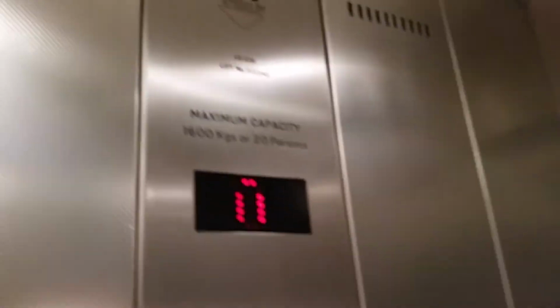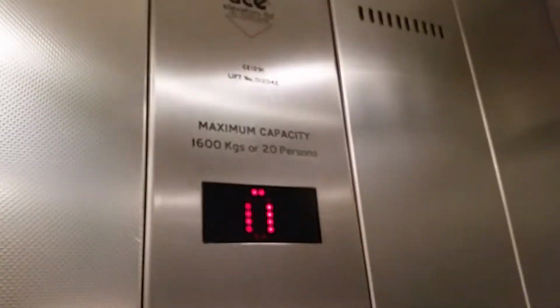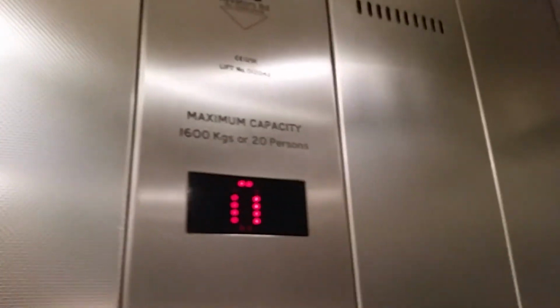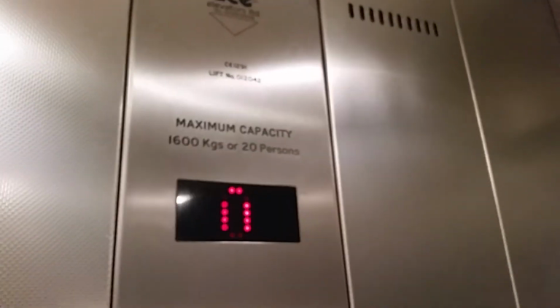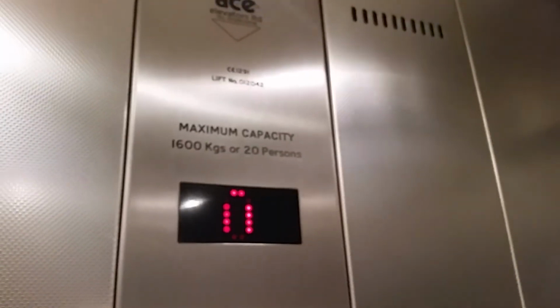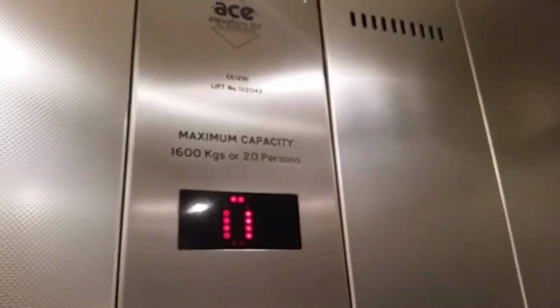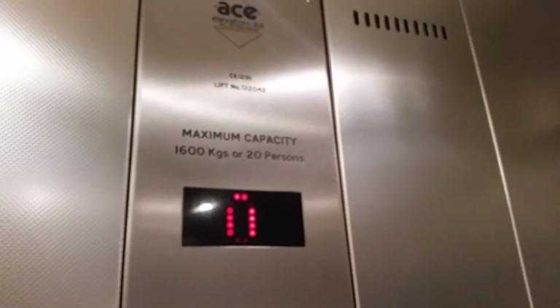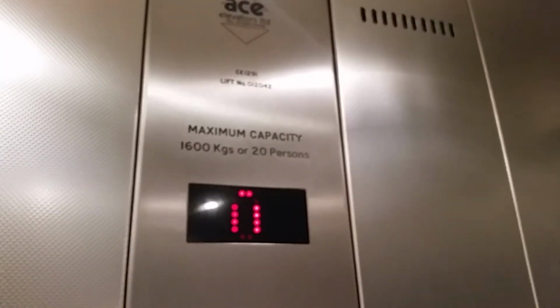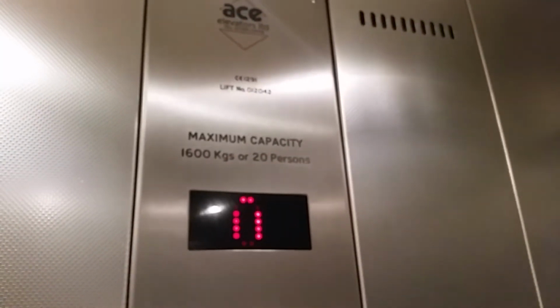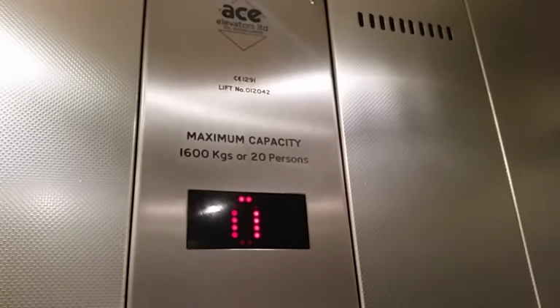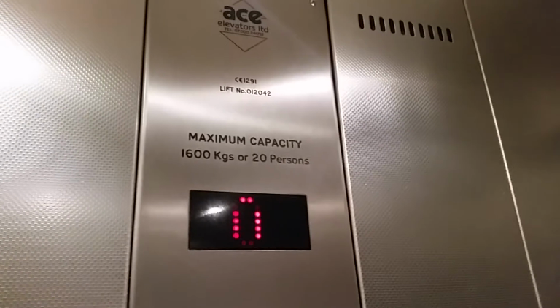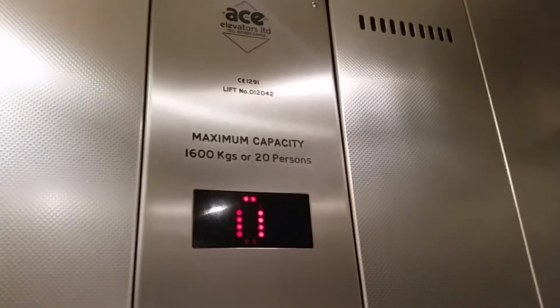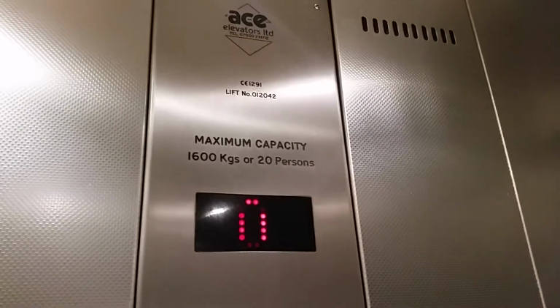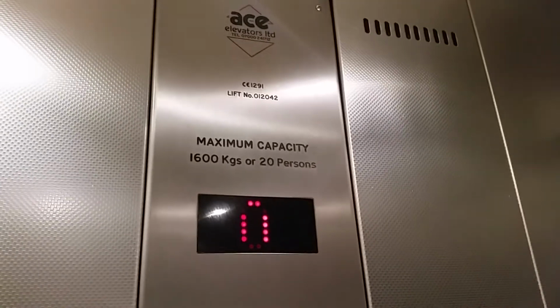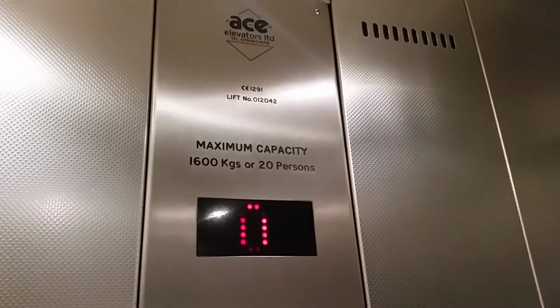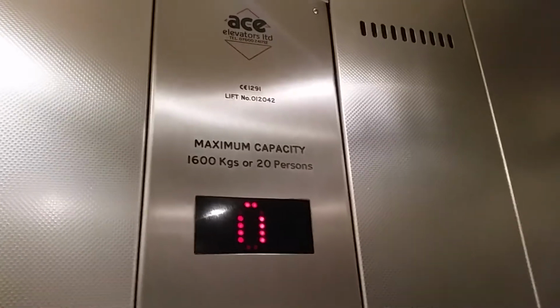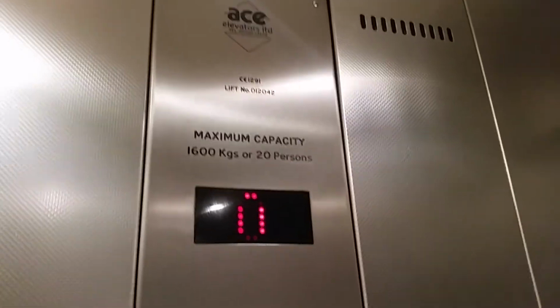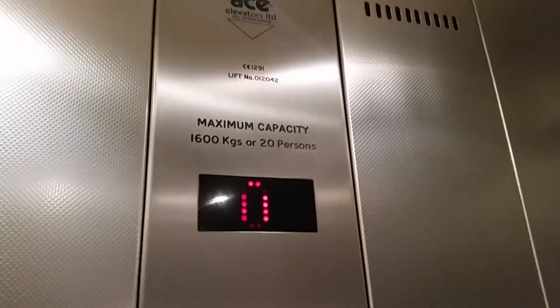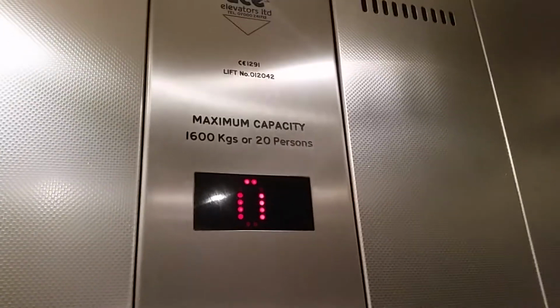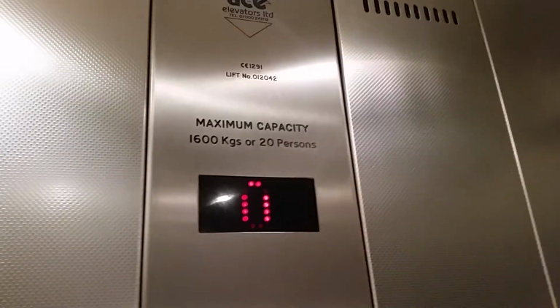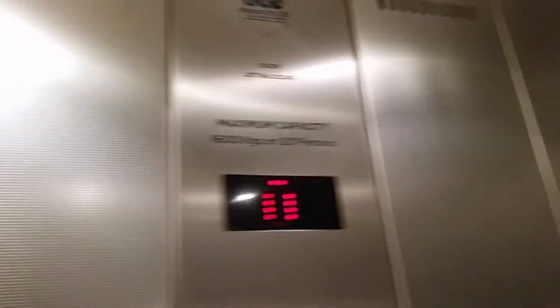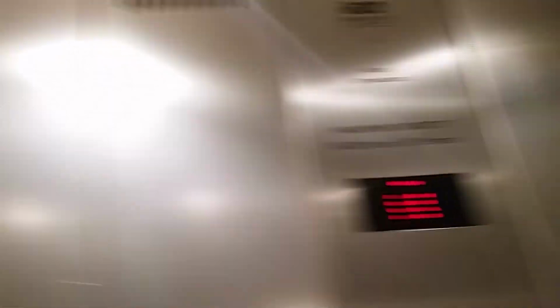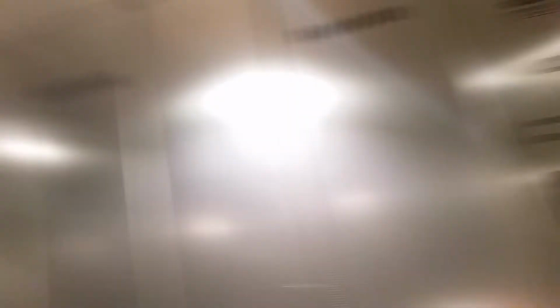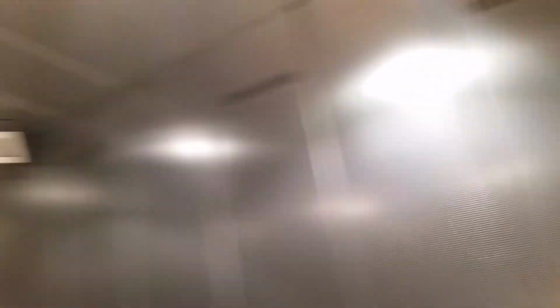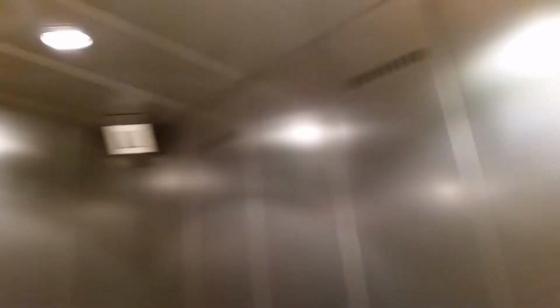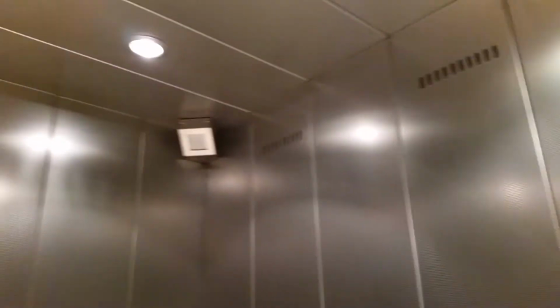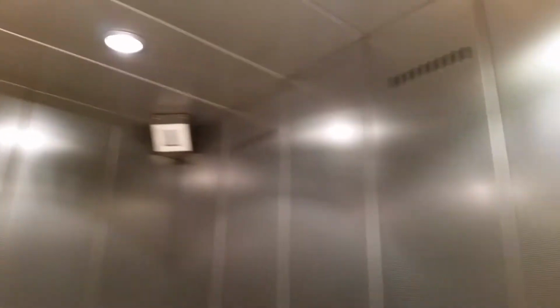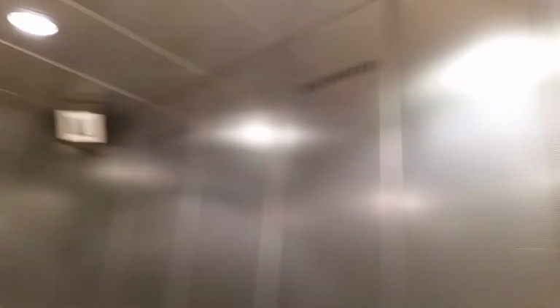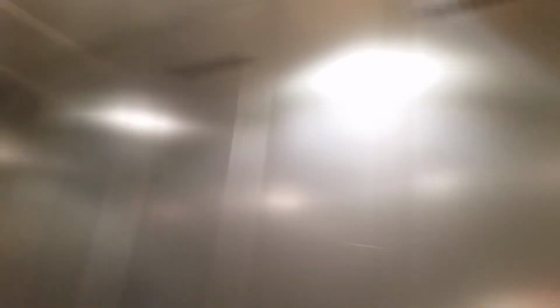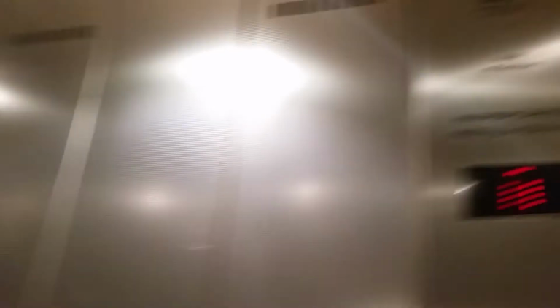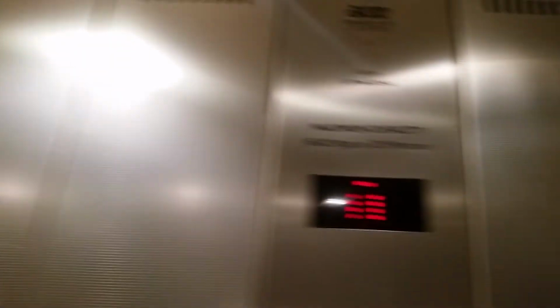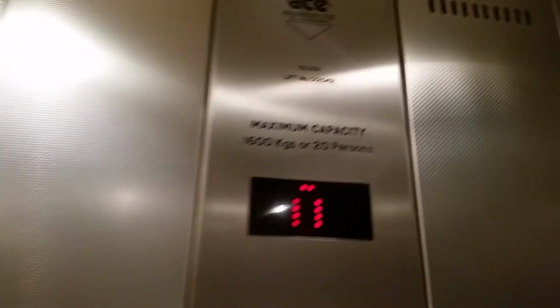Capacity 1,600 kilos, 20 persons. Security camera up there.